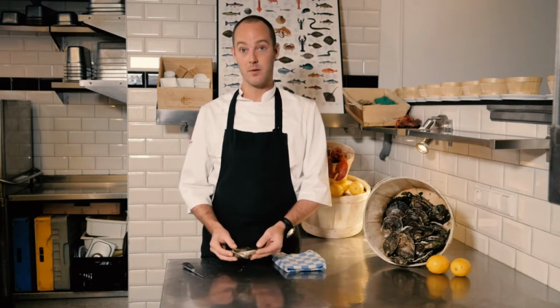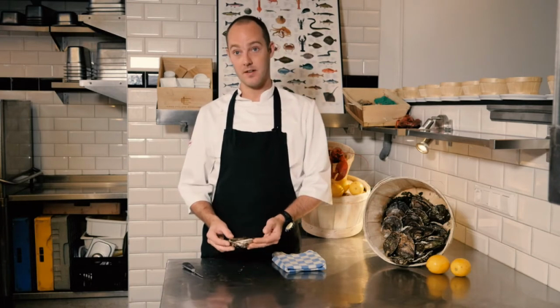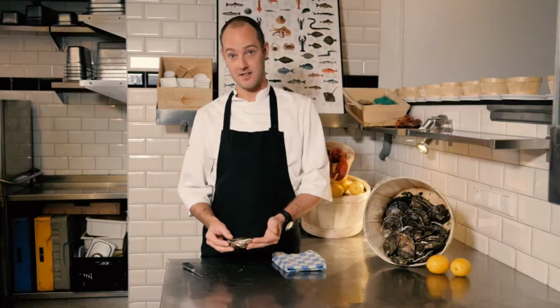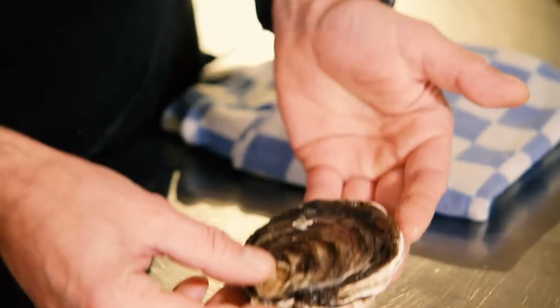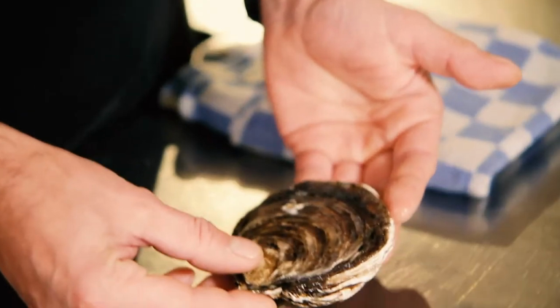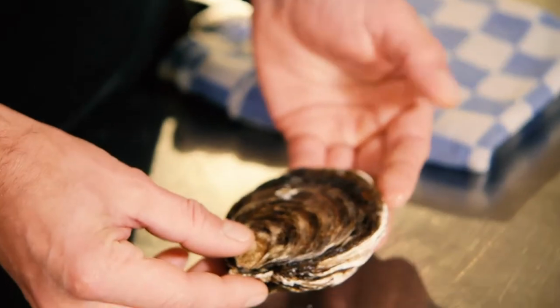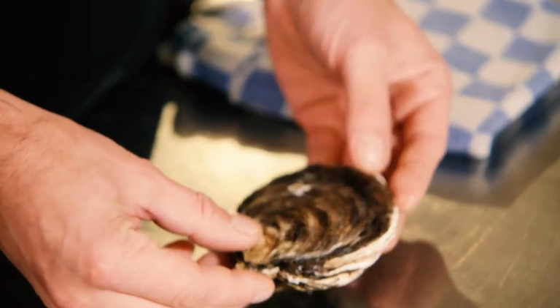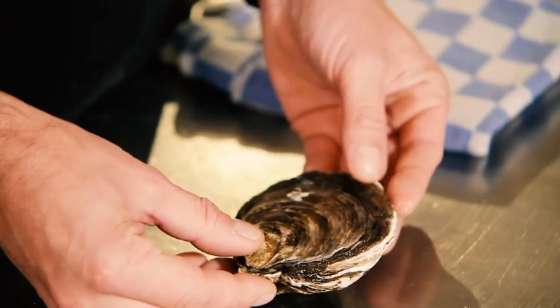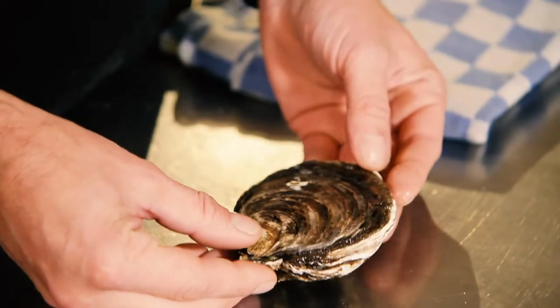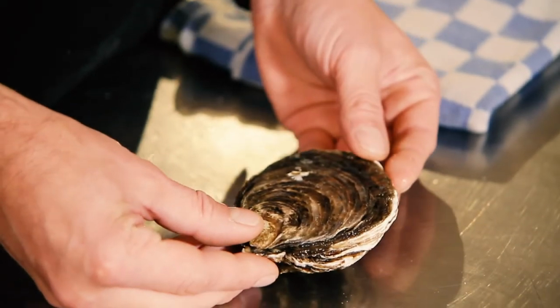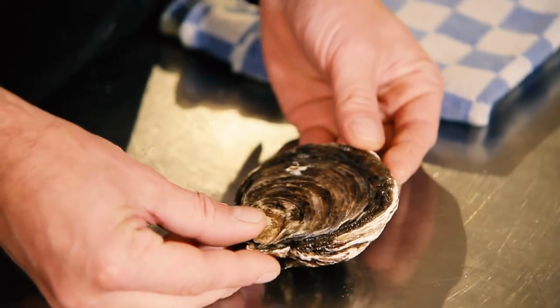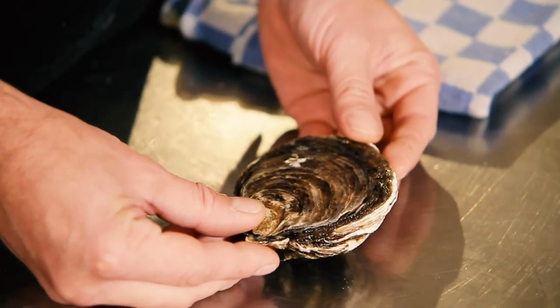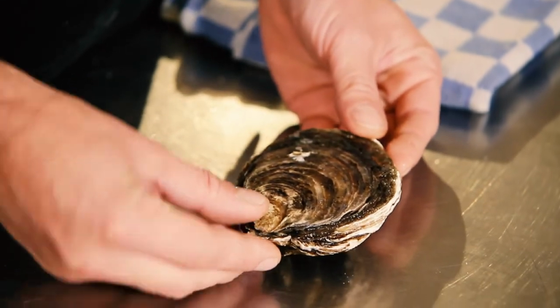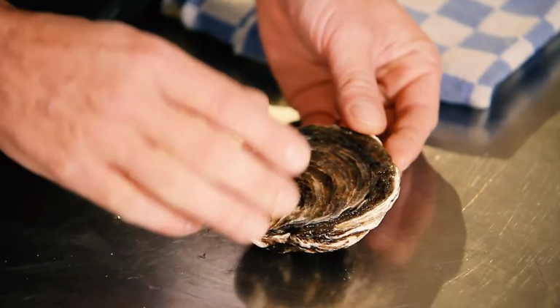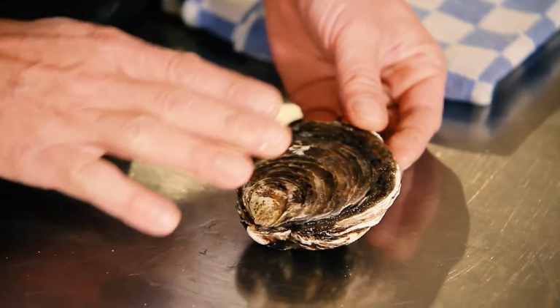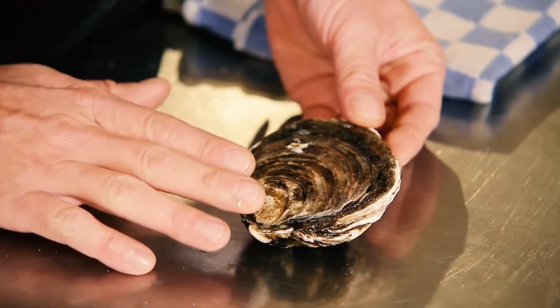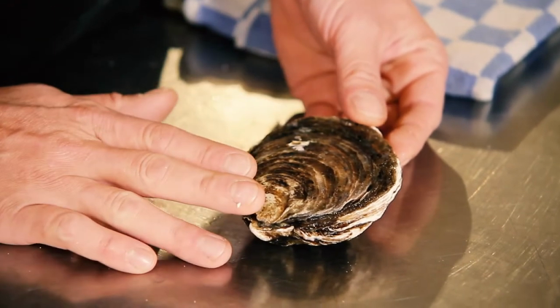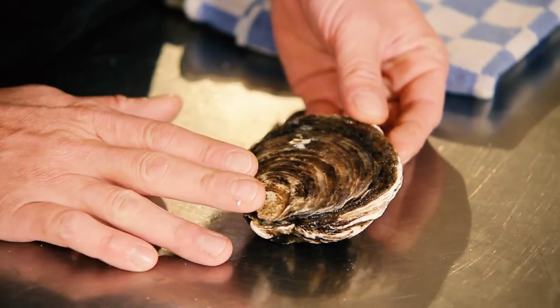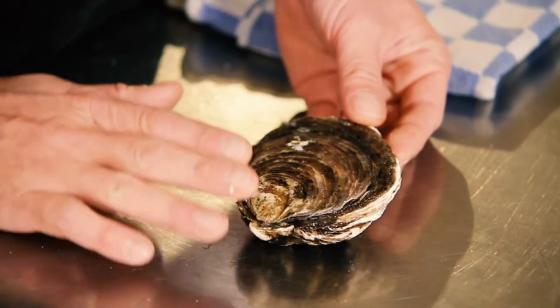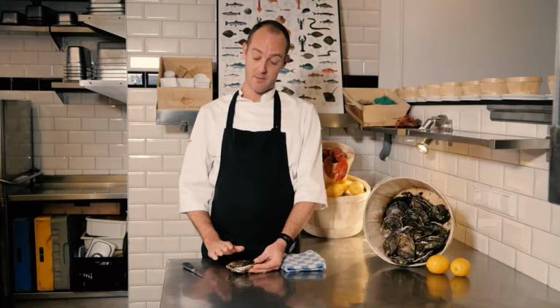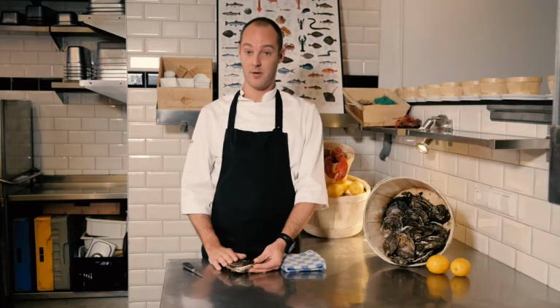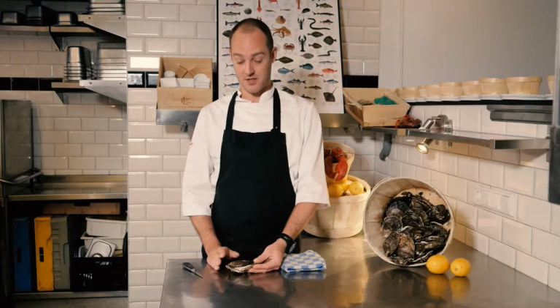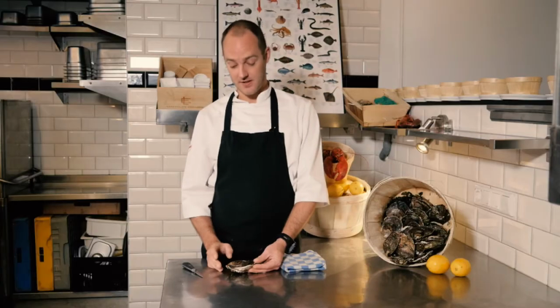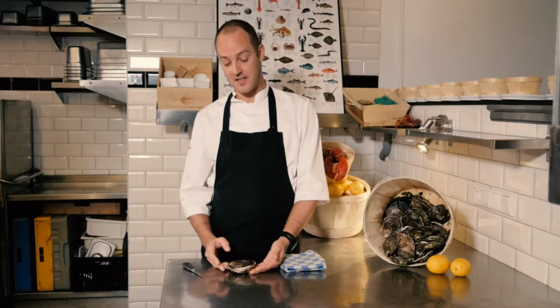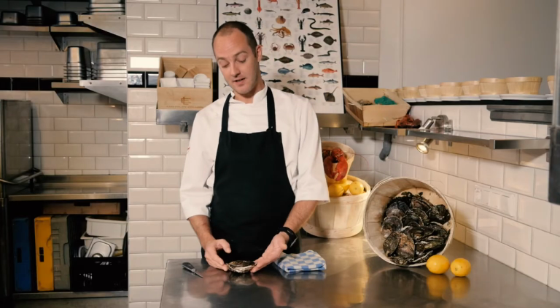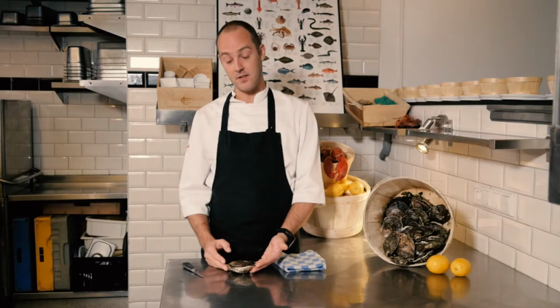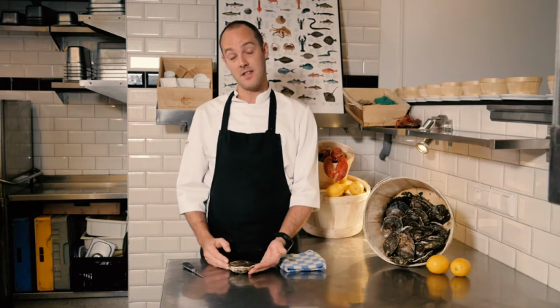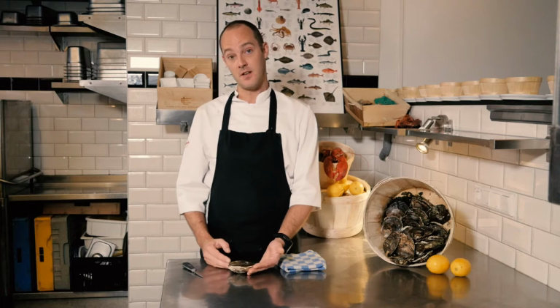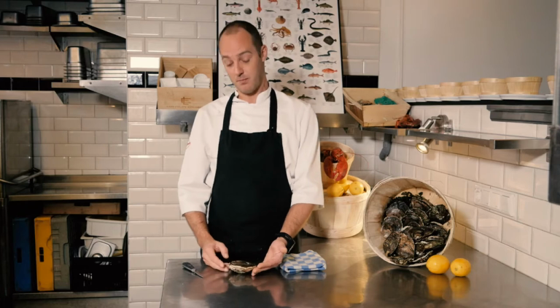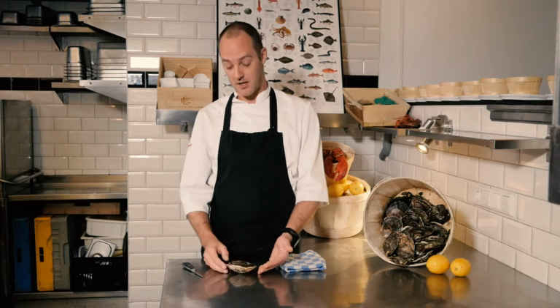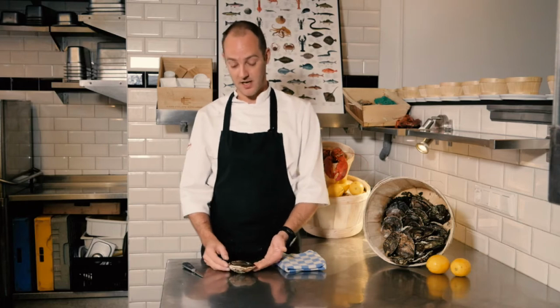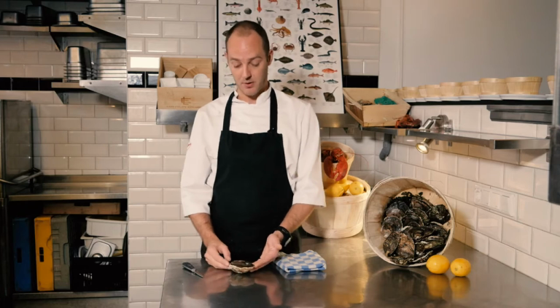This is a size 6, the biggest size we have in the Netherlands. And we only serve these at the end of the season, March and April.